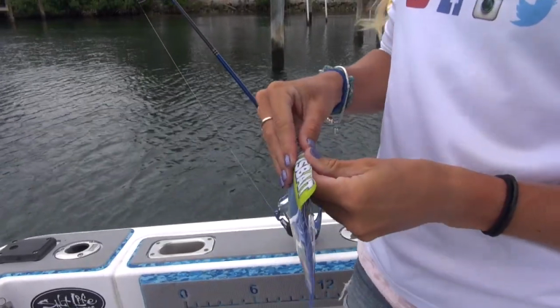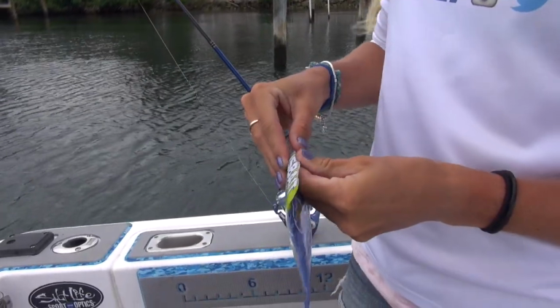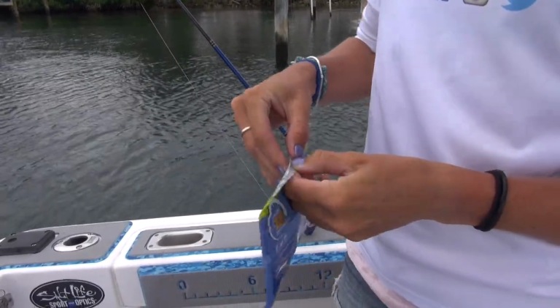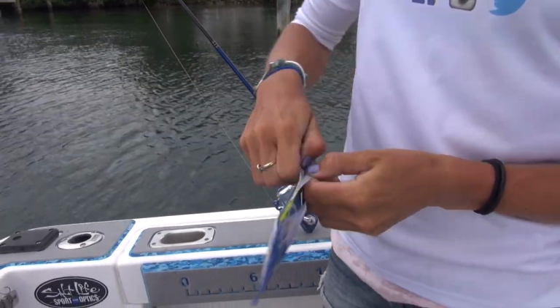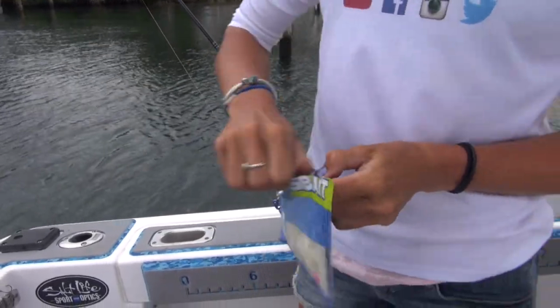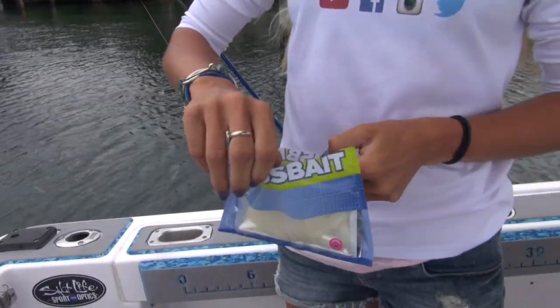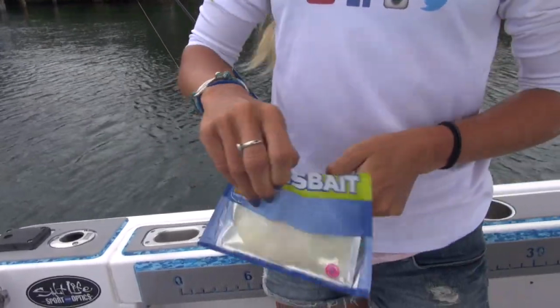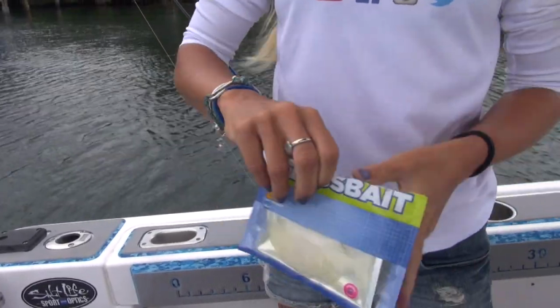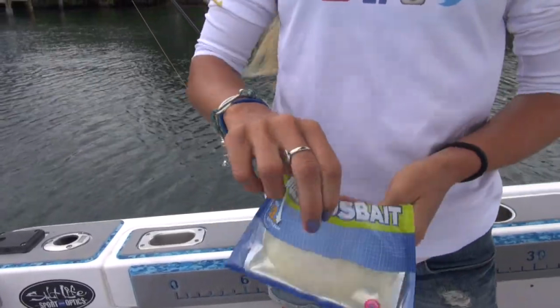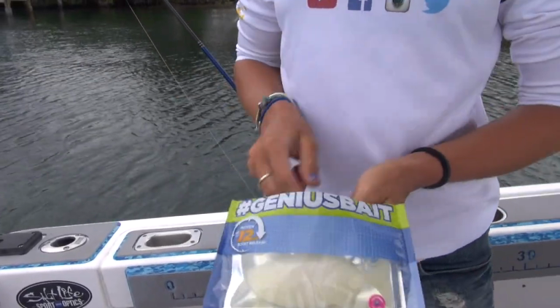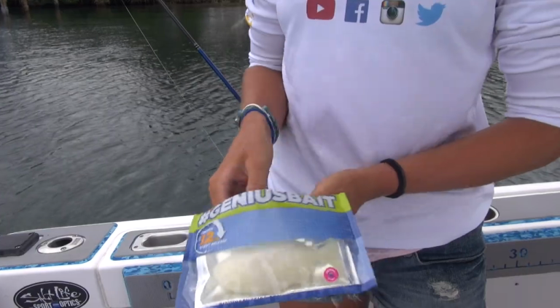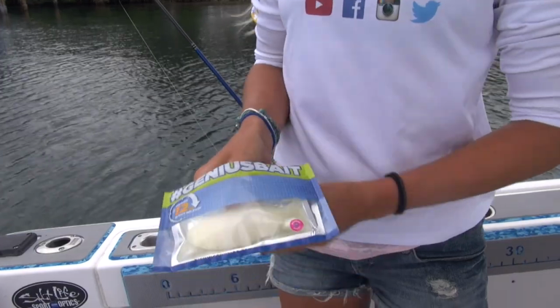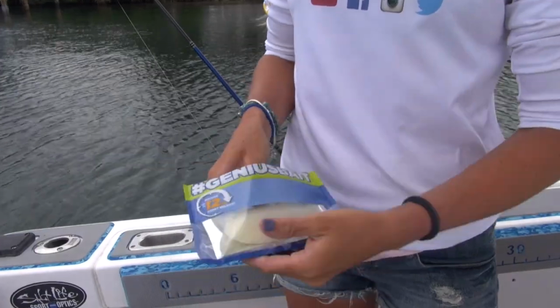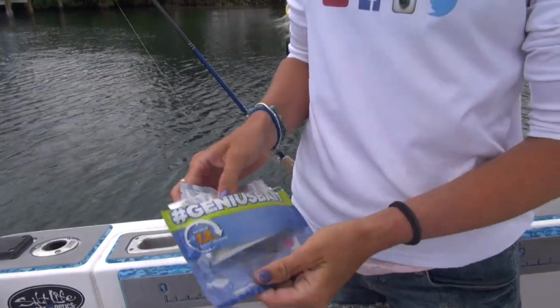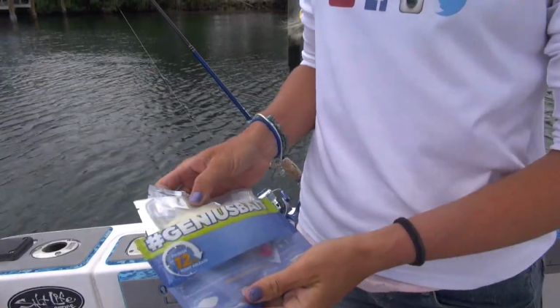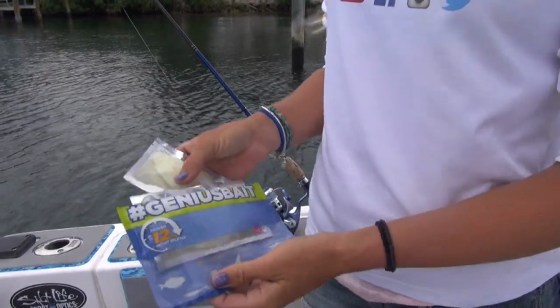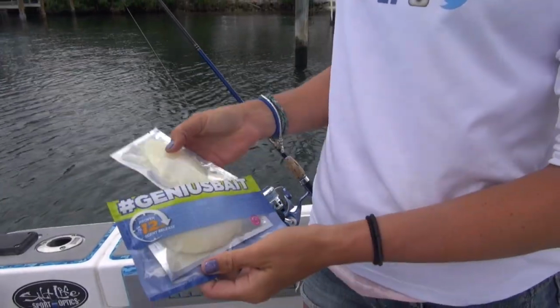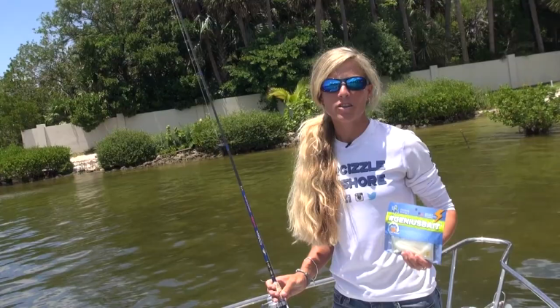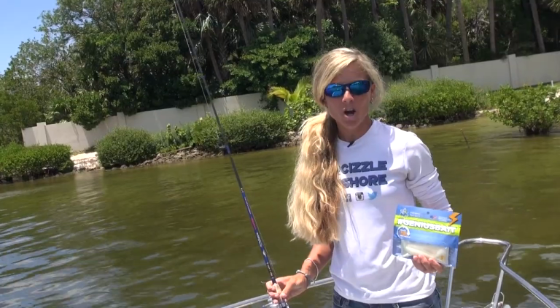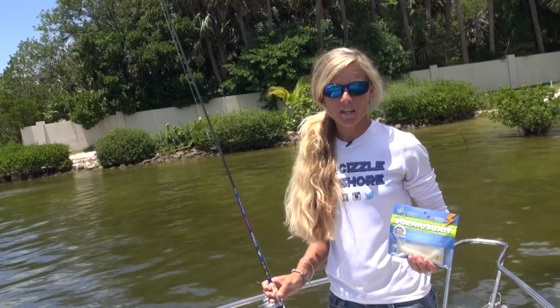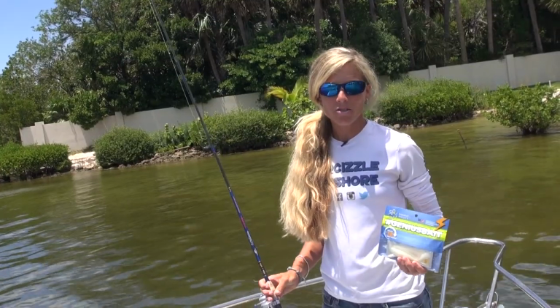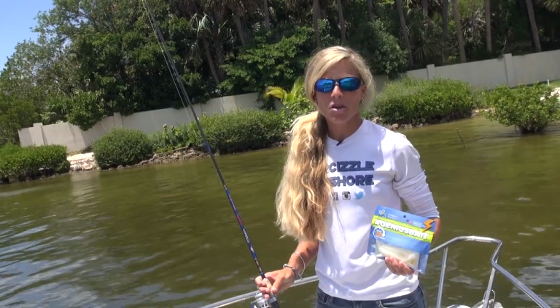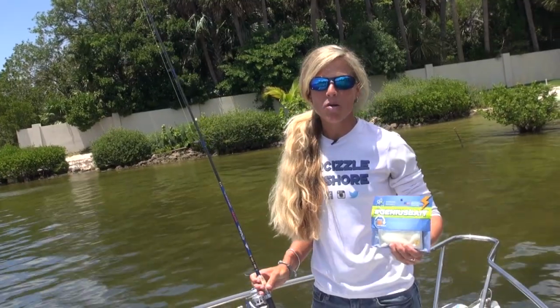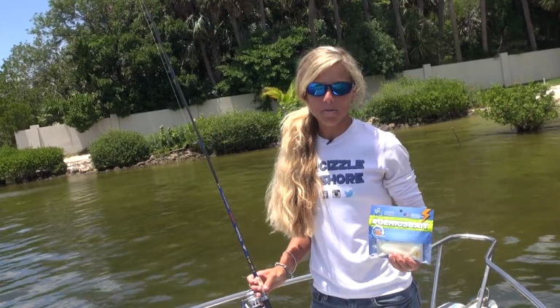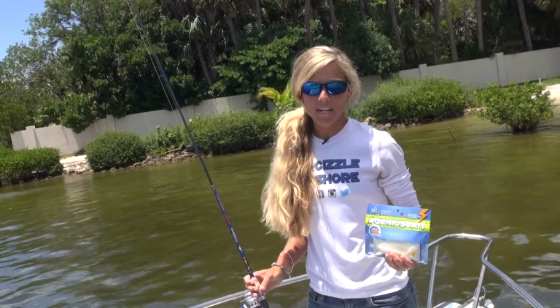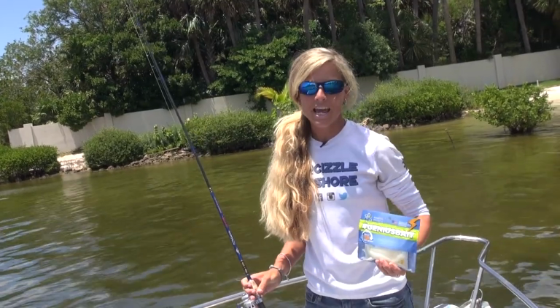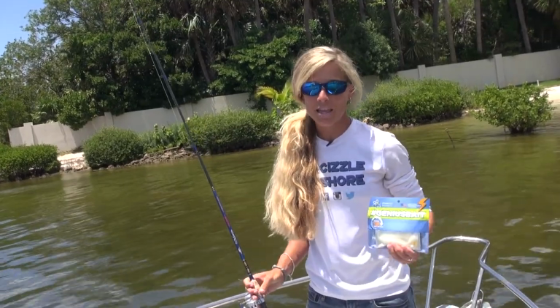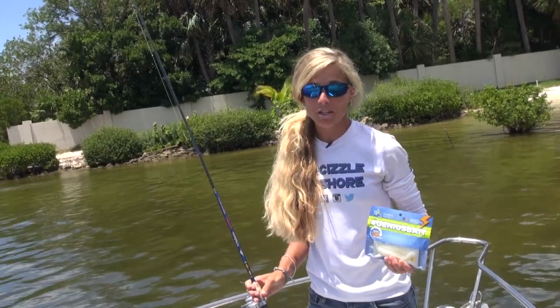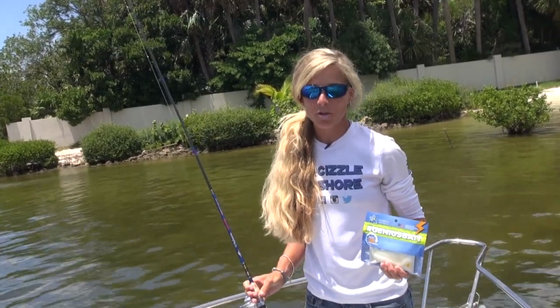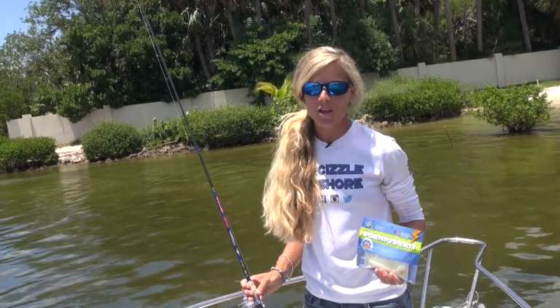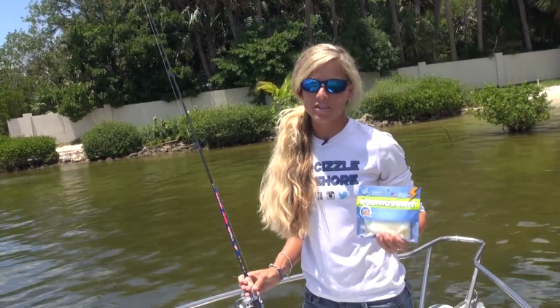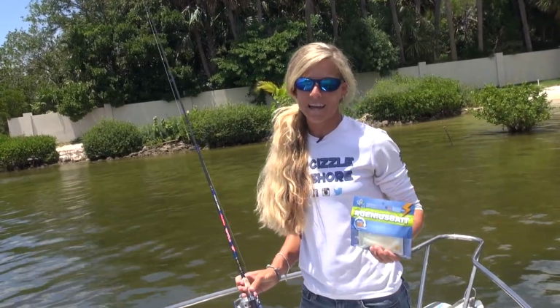This is a very unique bait, so stick around while I give you a how-to on the target use, proper rigging, and the retrieval of this bait.